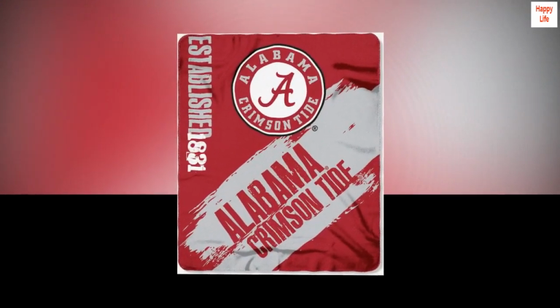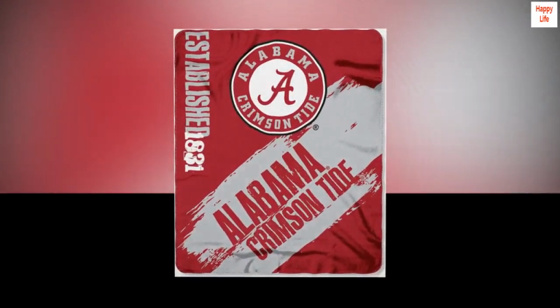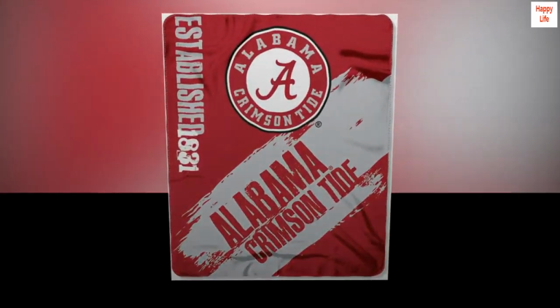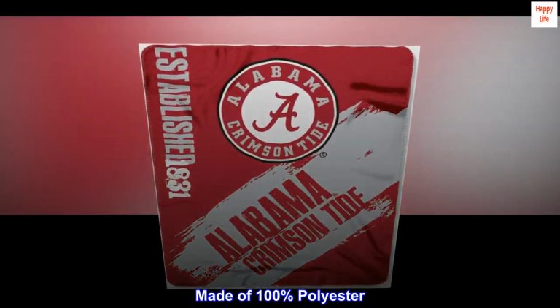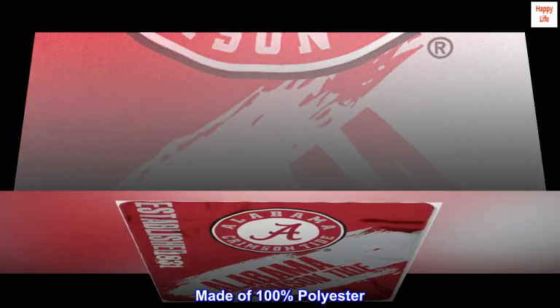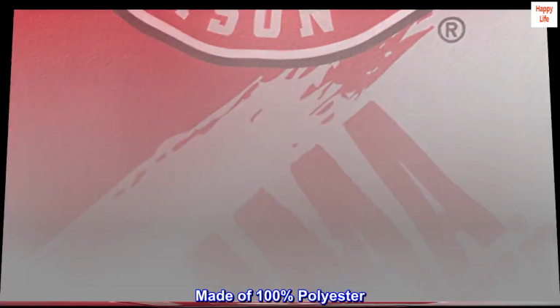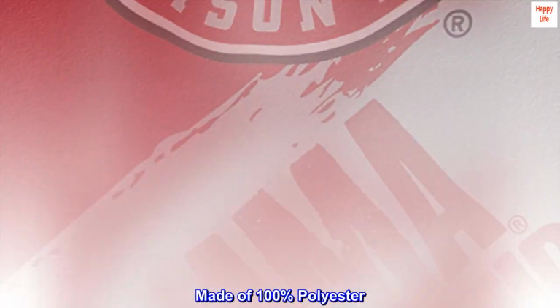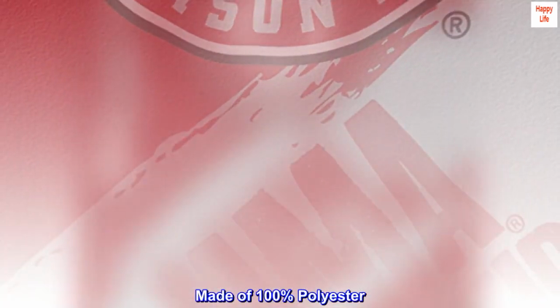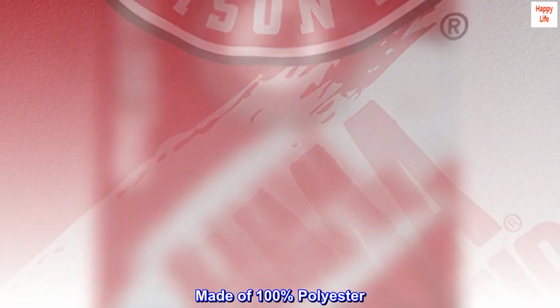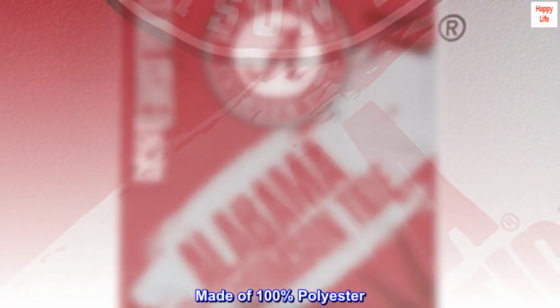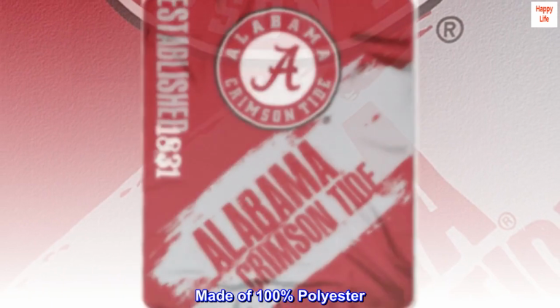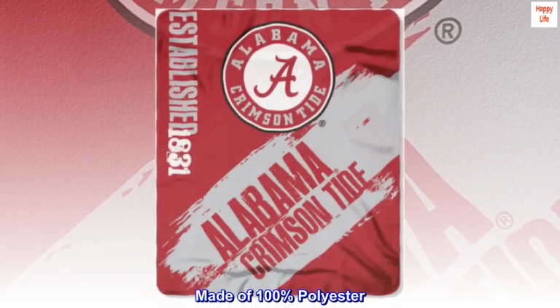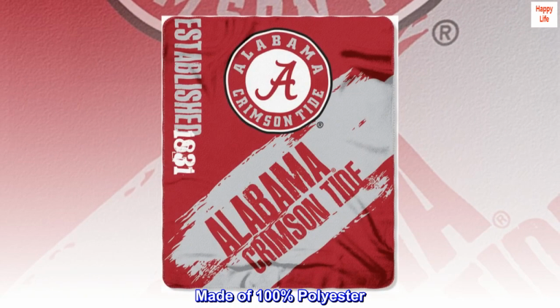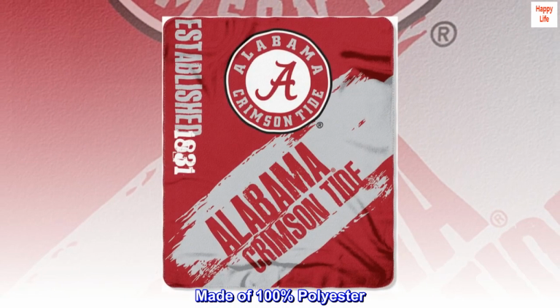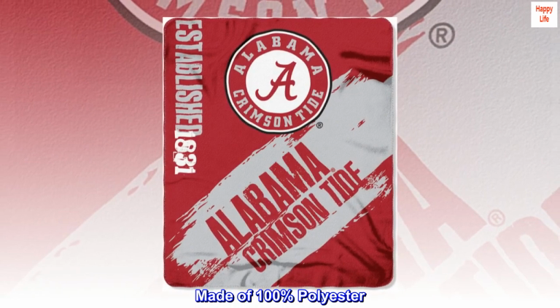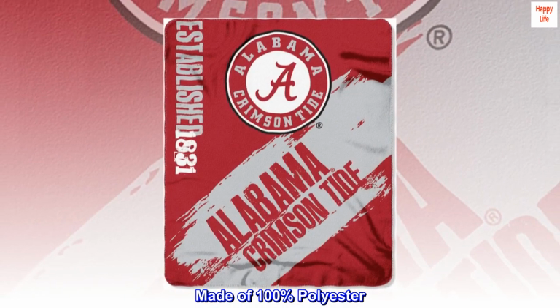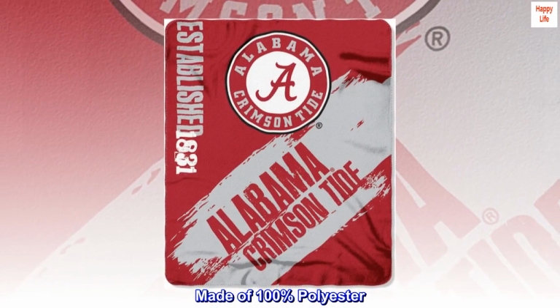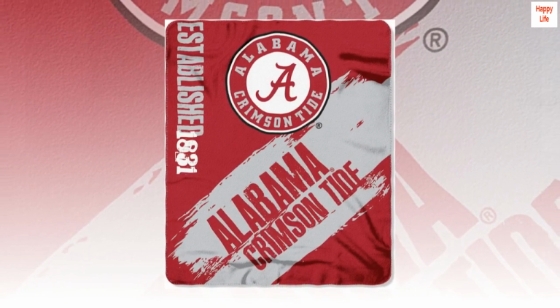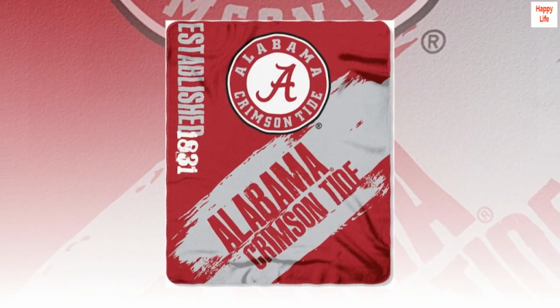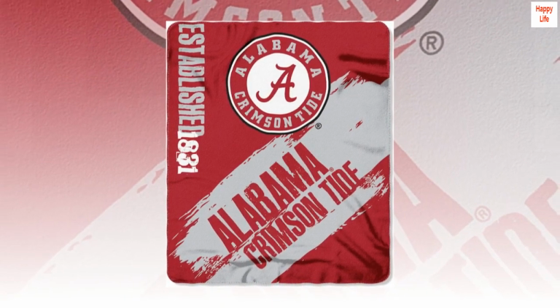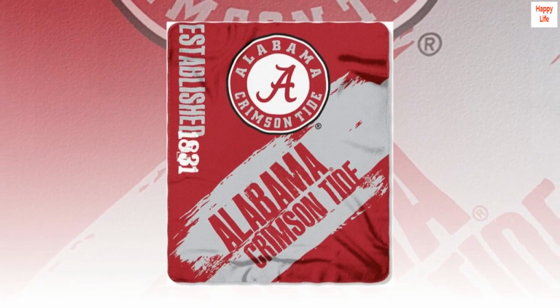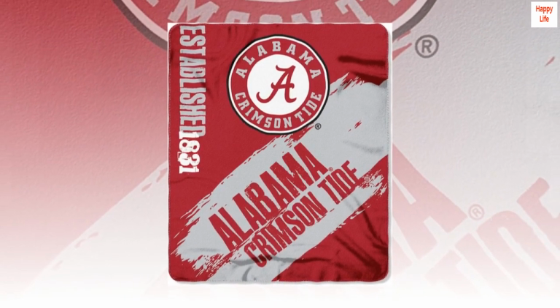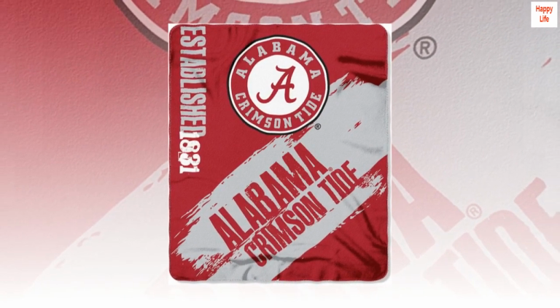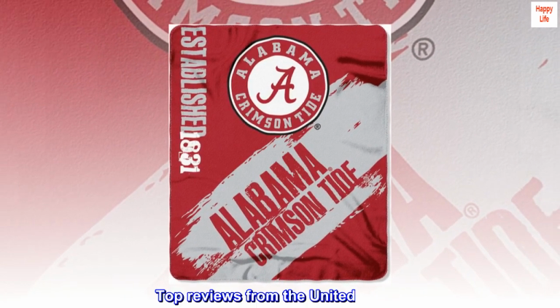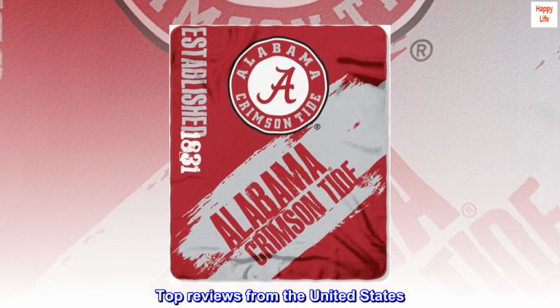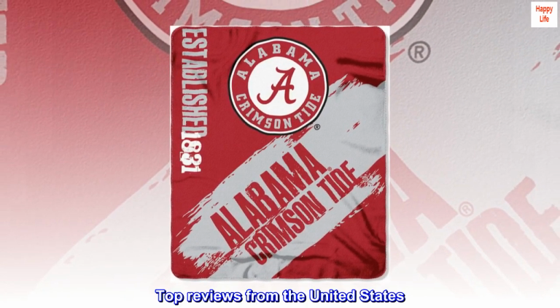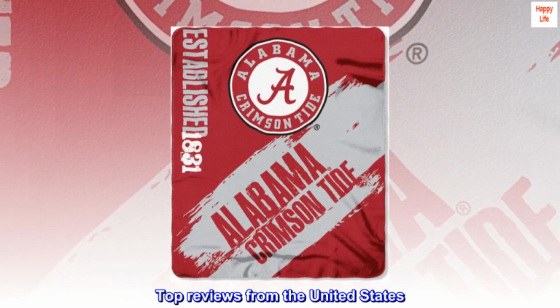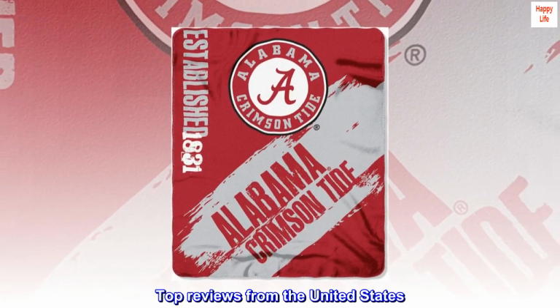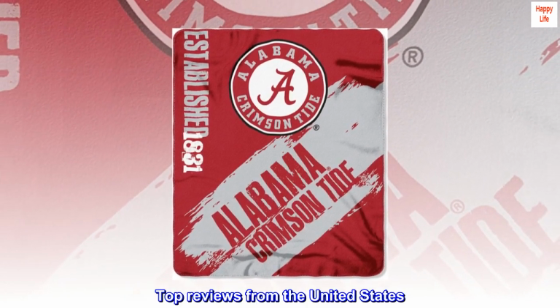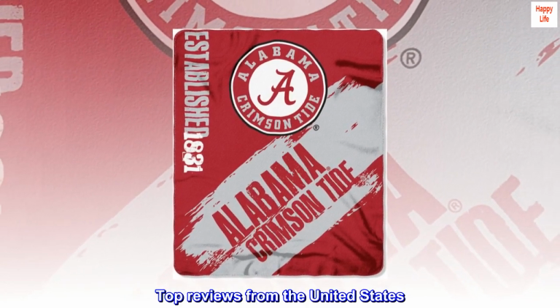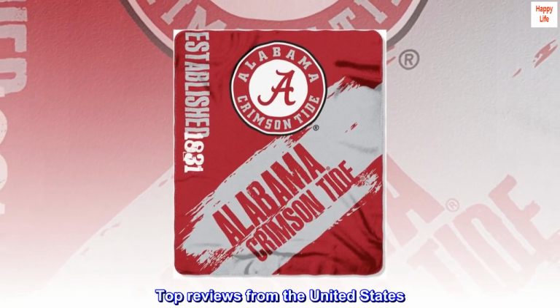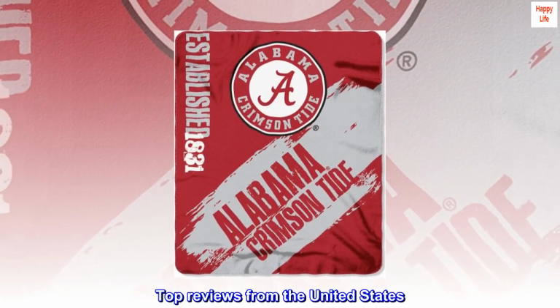Made of 100% polyester. Top reviews from the United States.